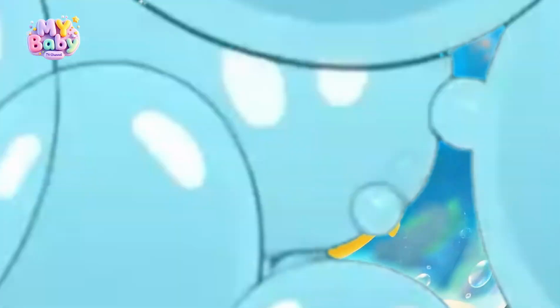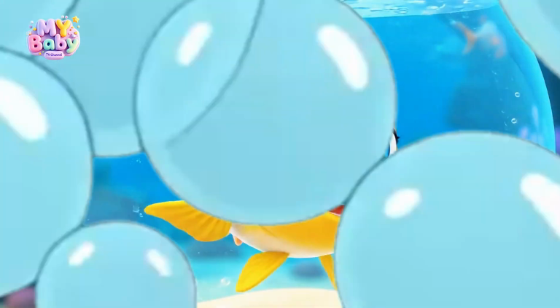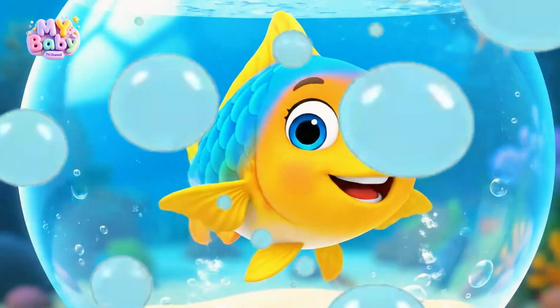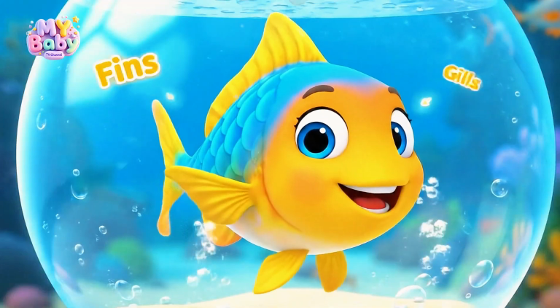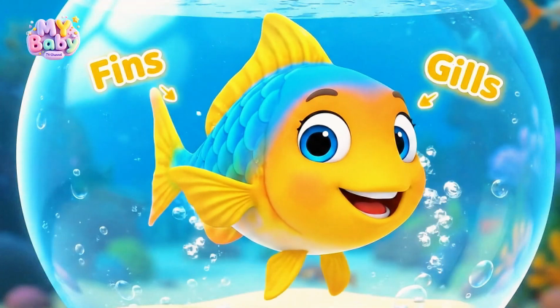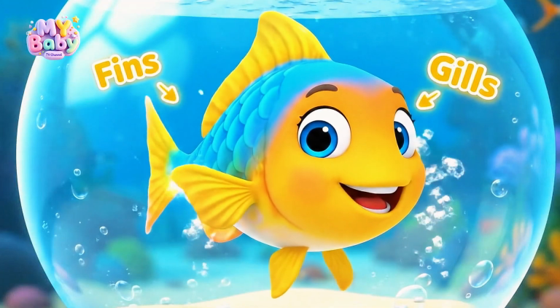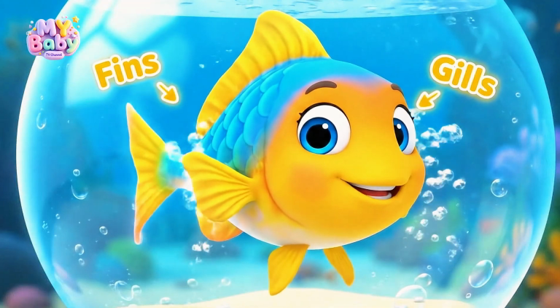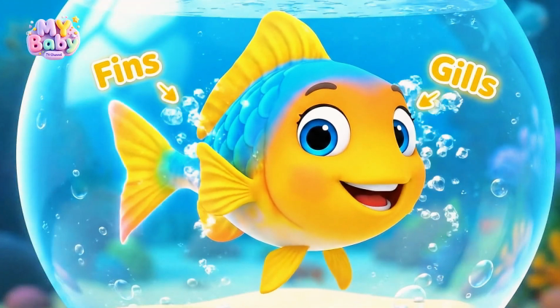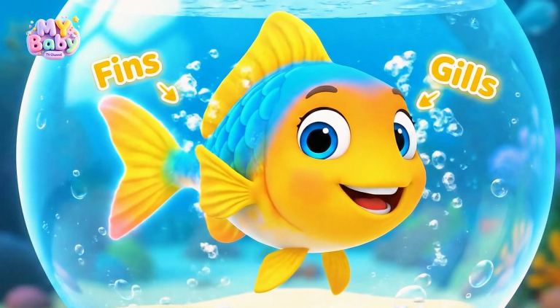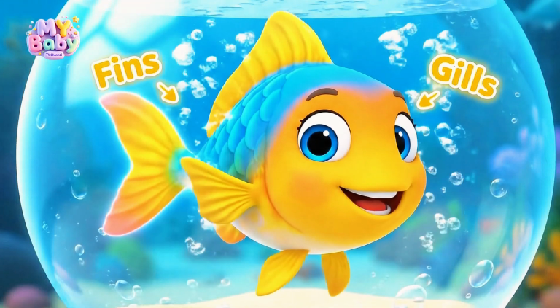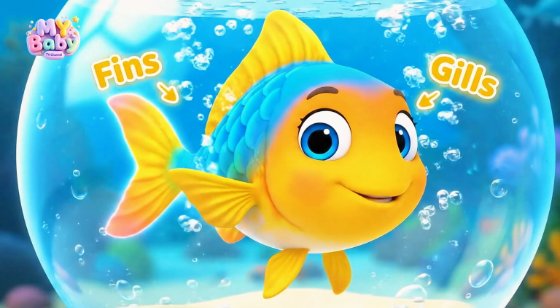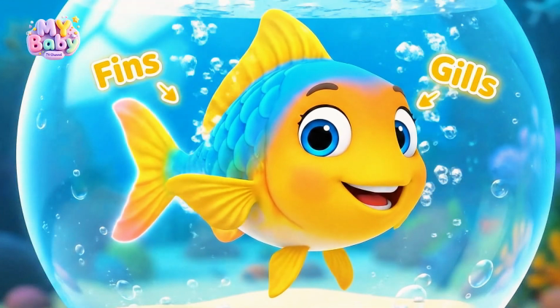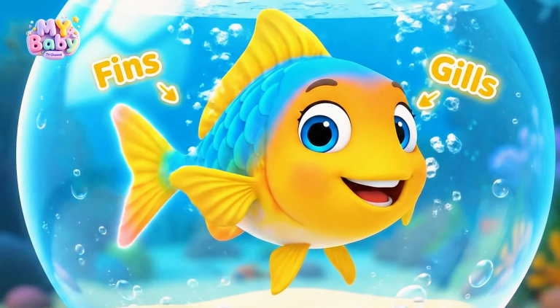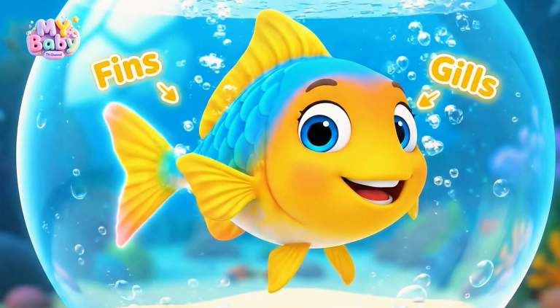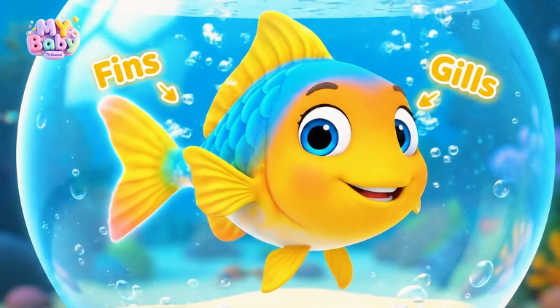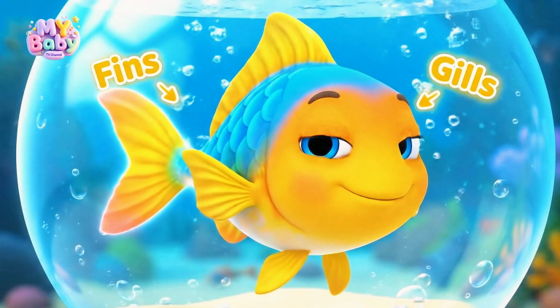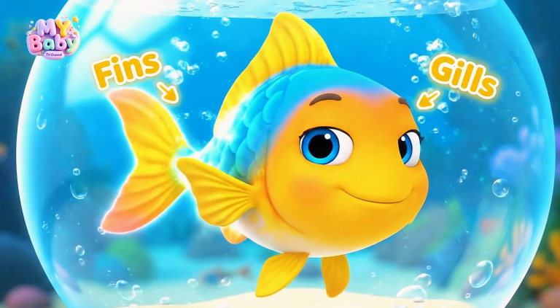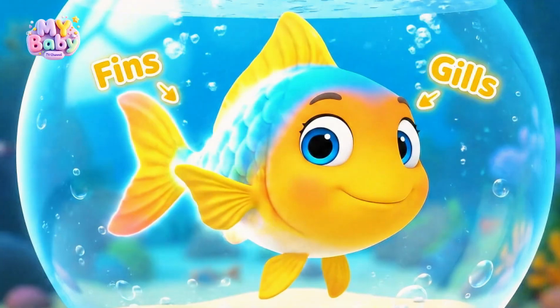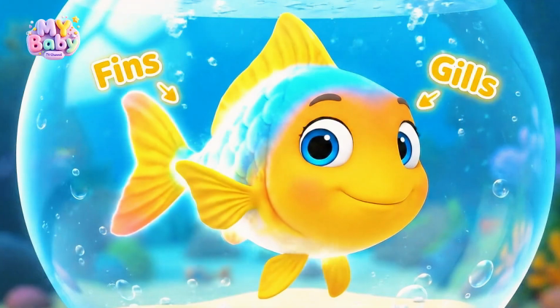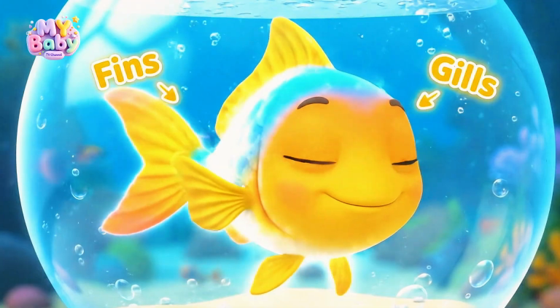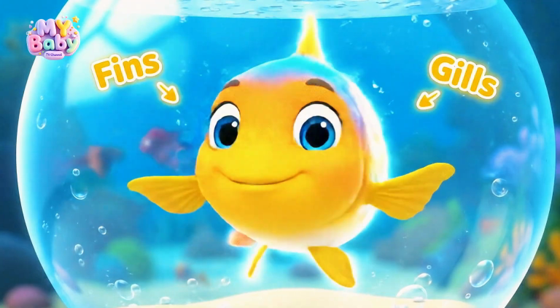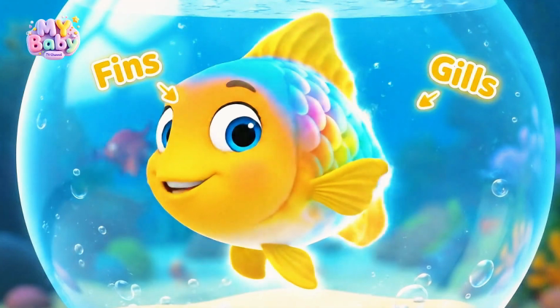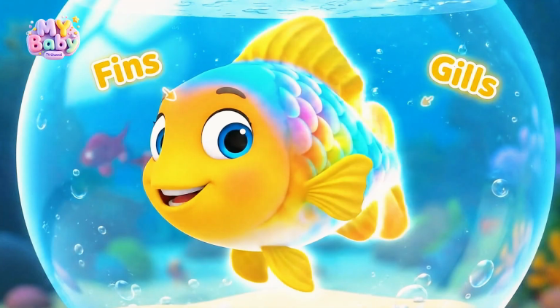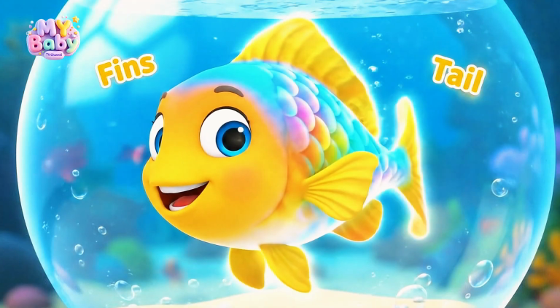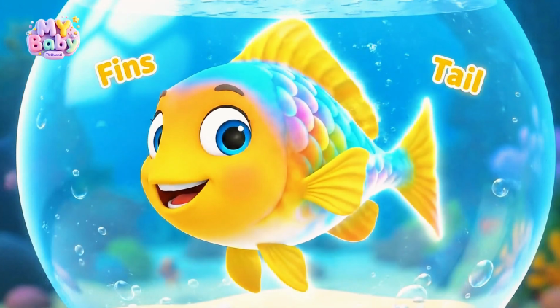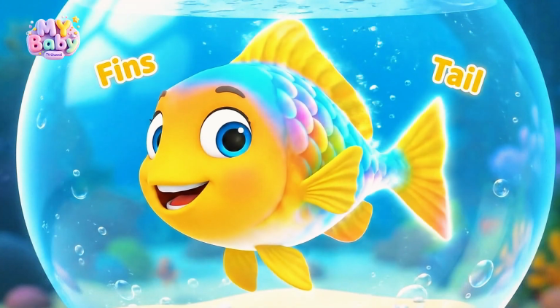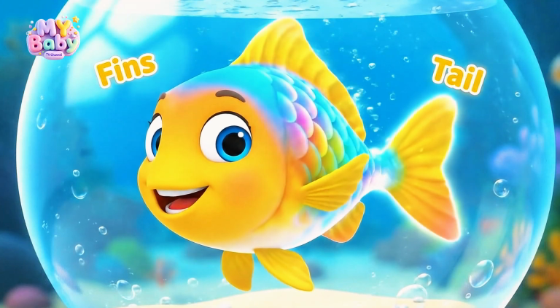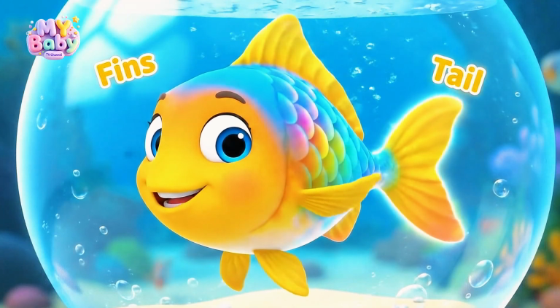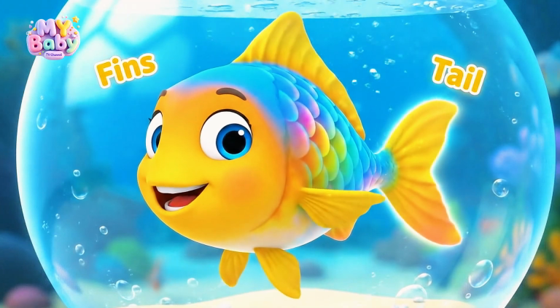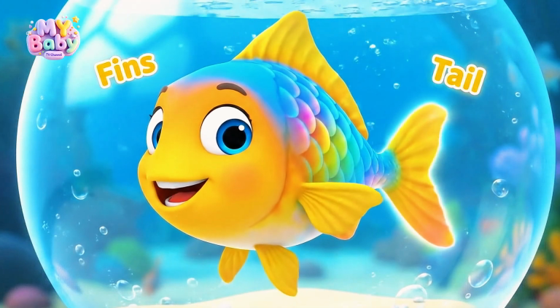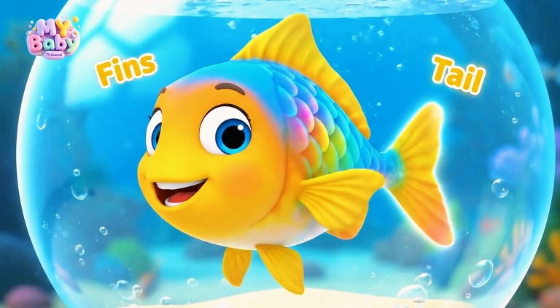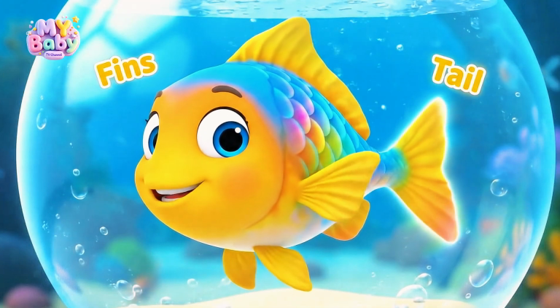Fish use their fins to swim, gills to breathe underwater, and scales to protect their bodies.